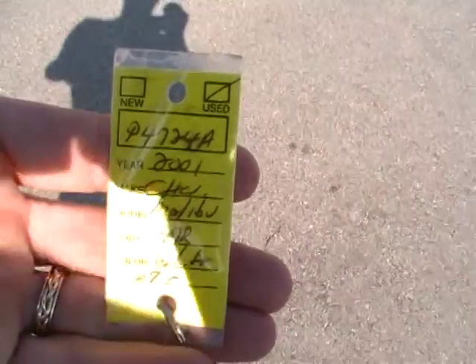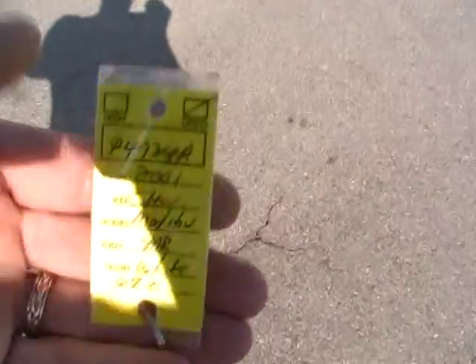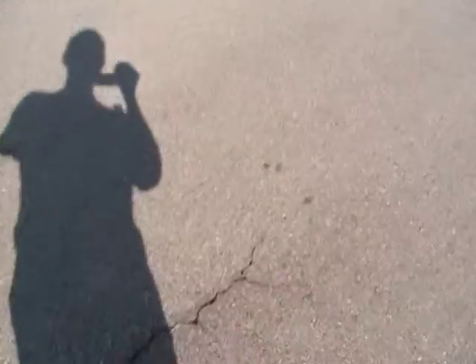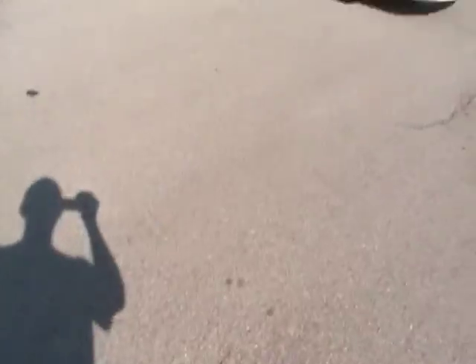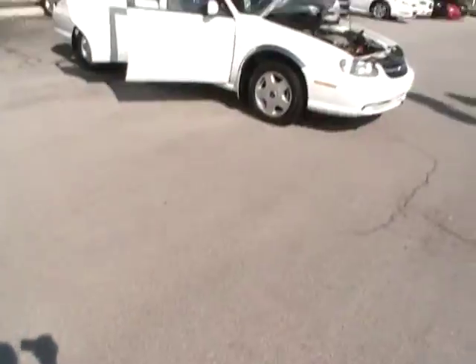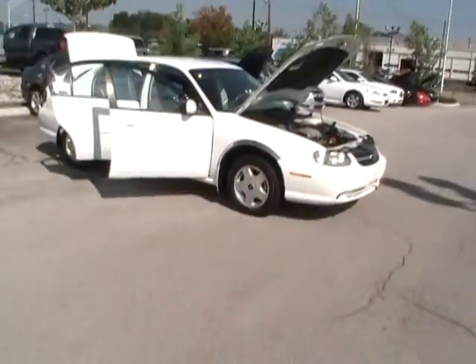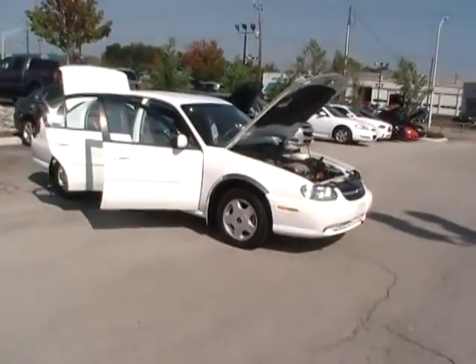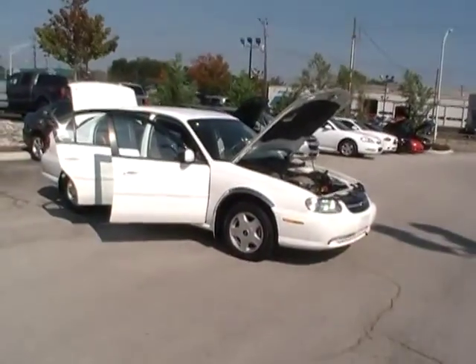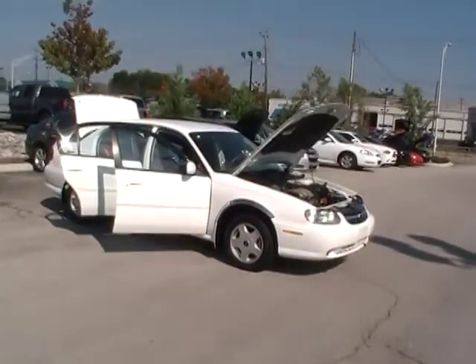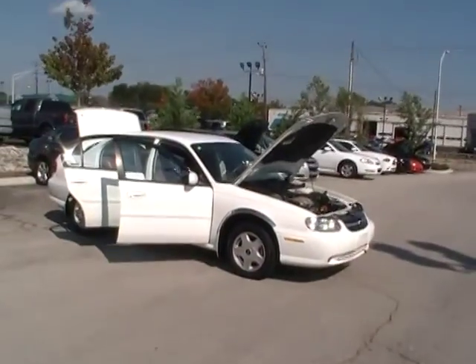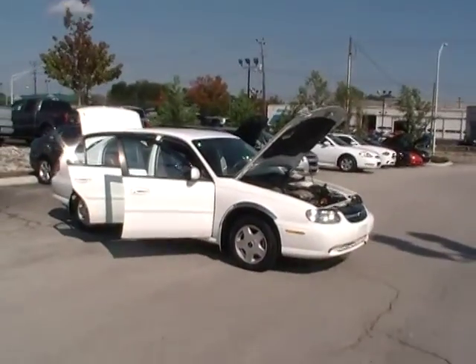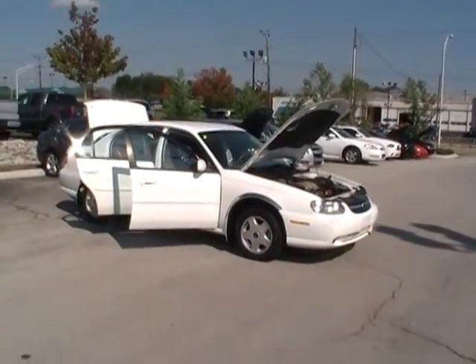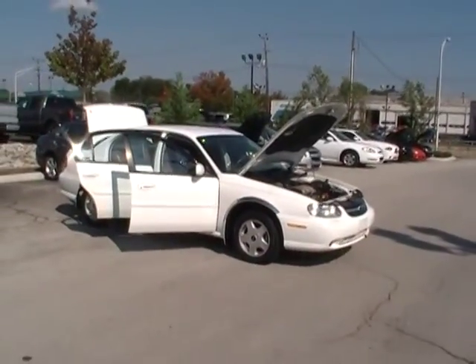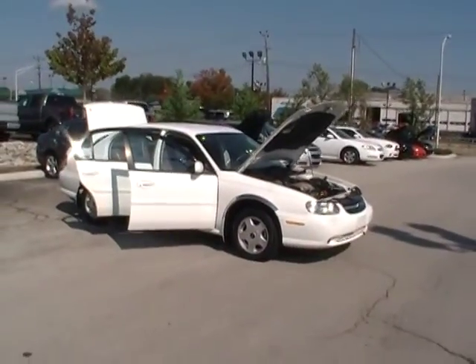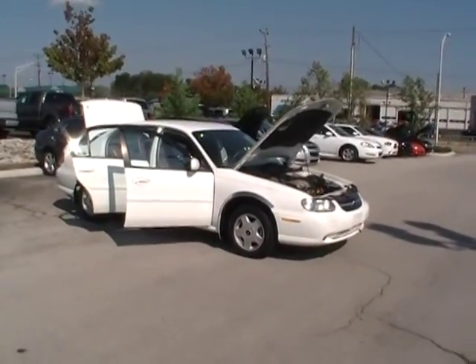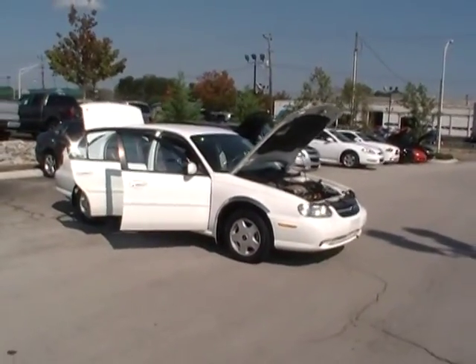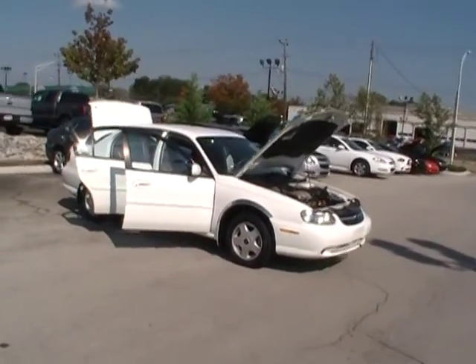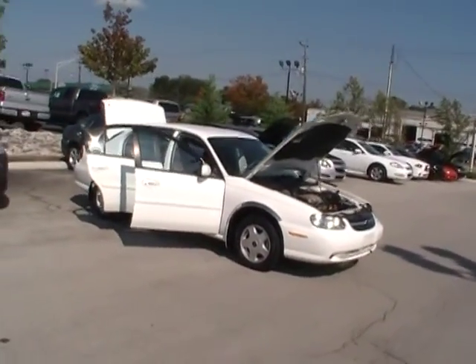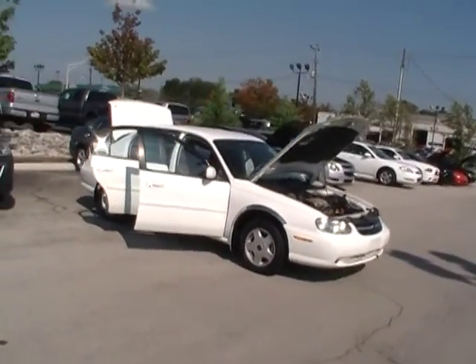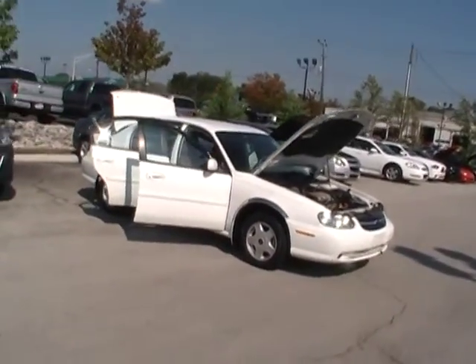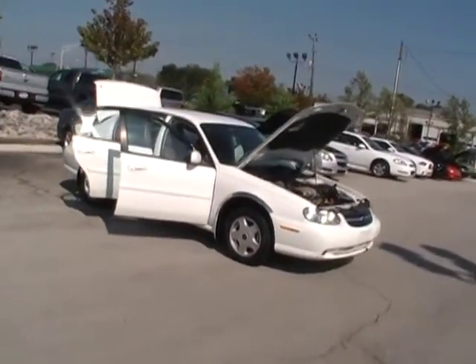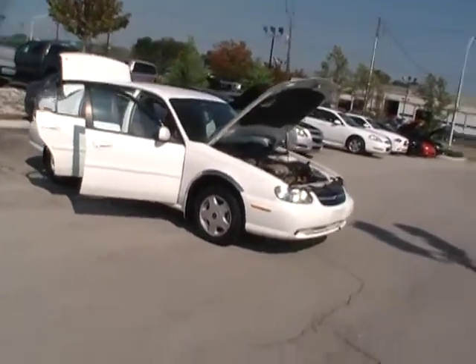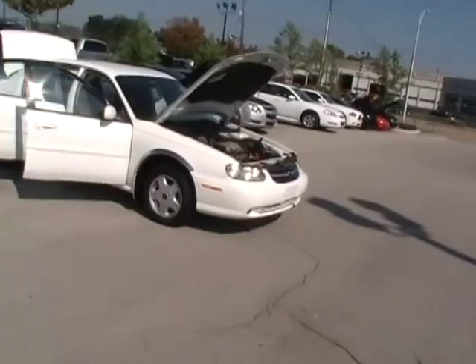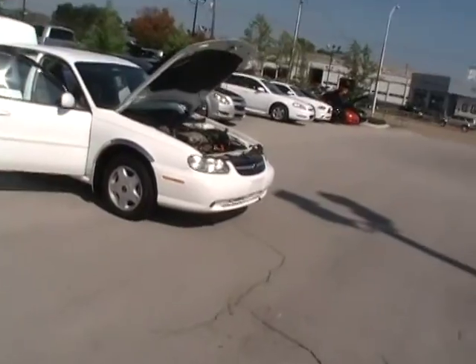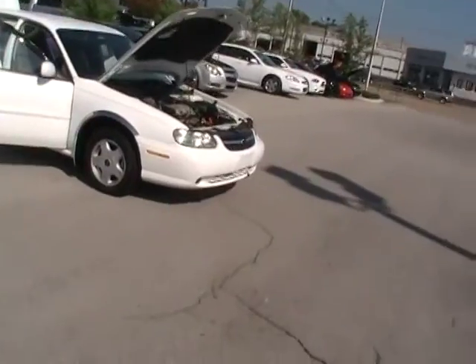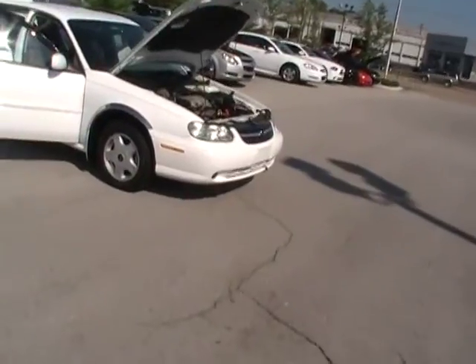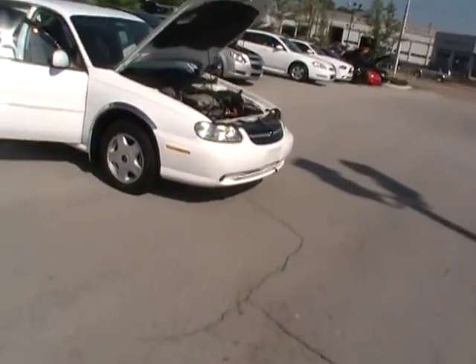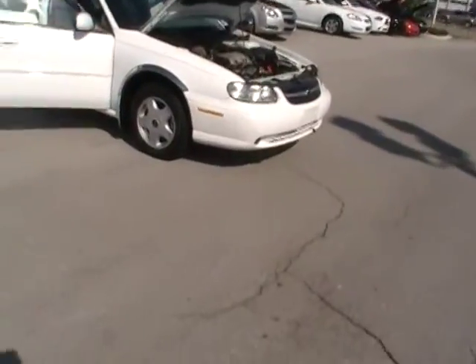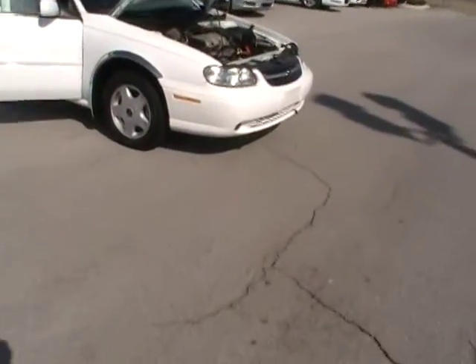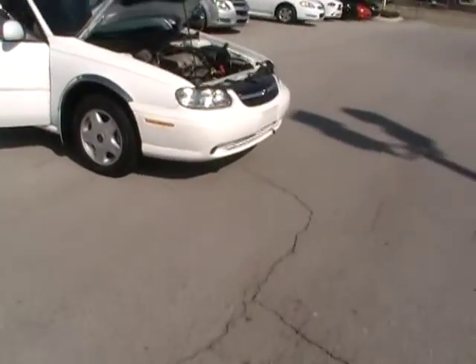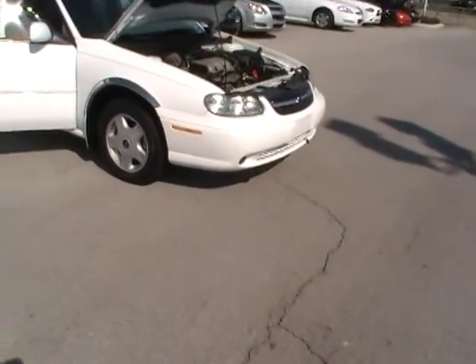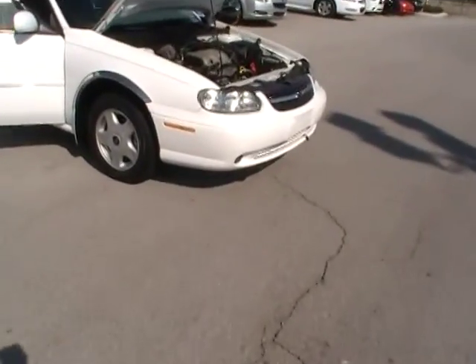Hey folks, here we are at Mountain View Chevrolet, downtown Chattanooga, Tennessee — another episode of Look What I Traded For.